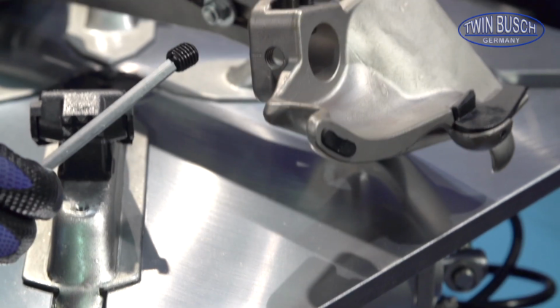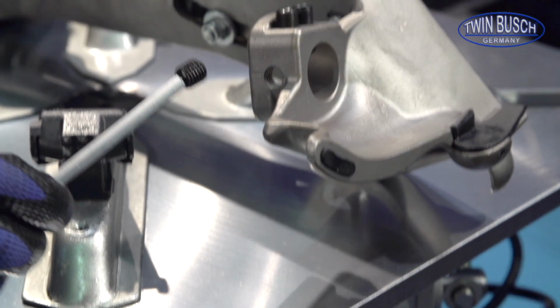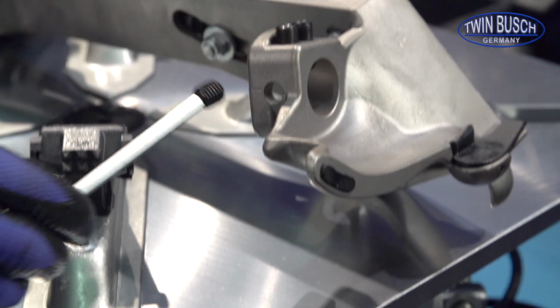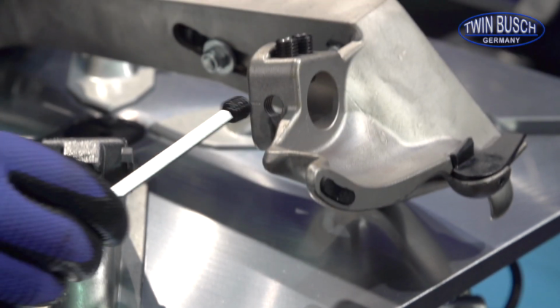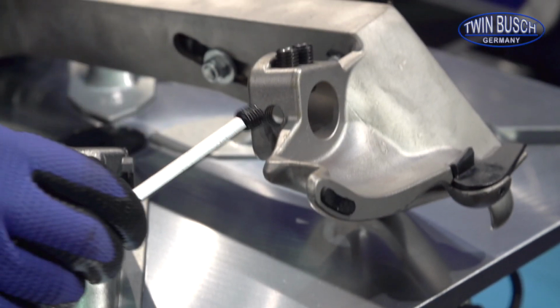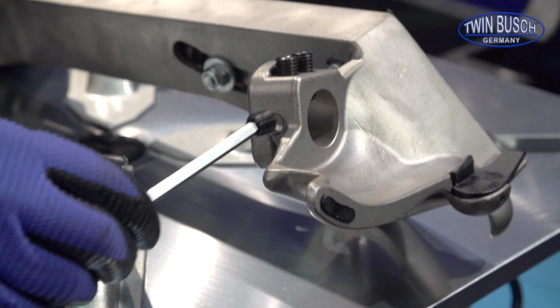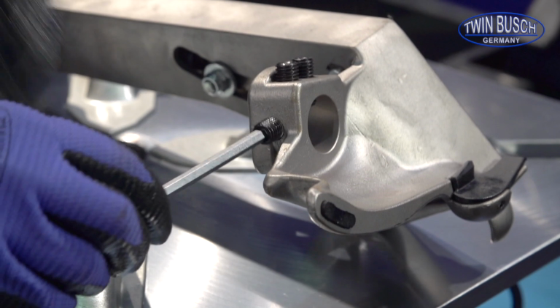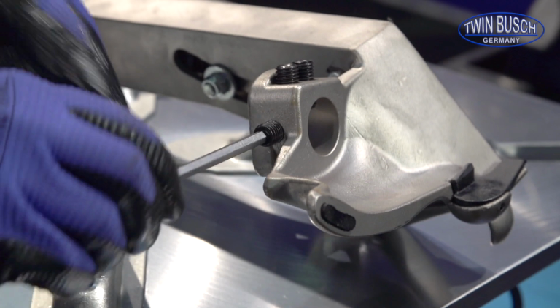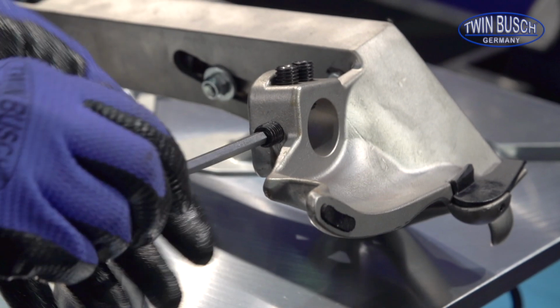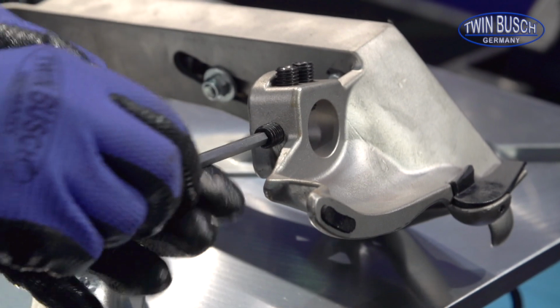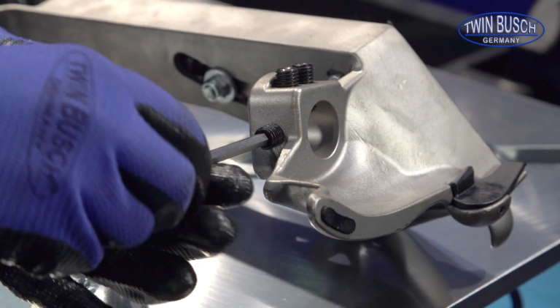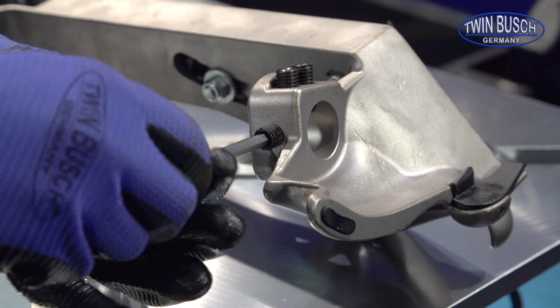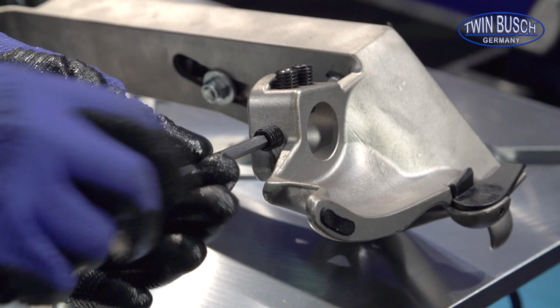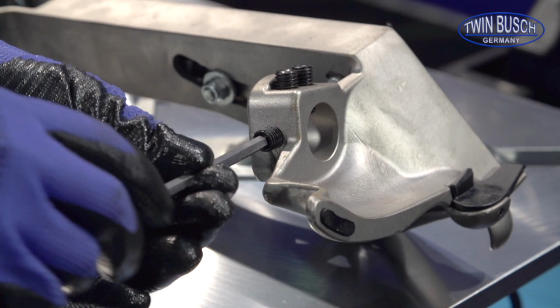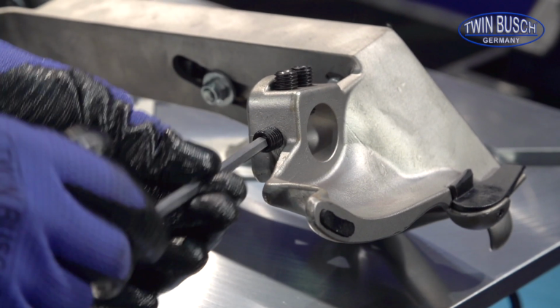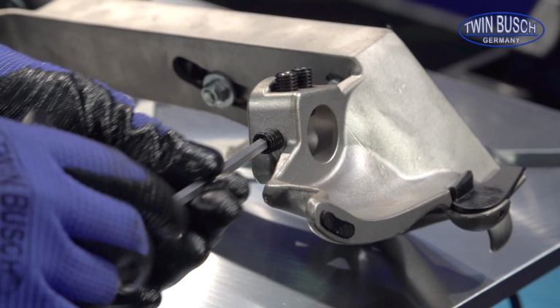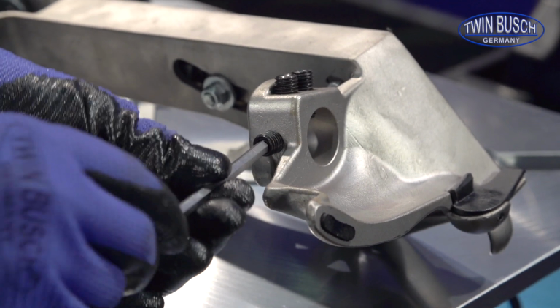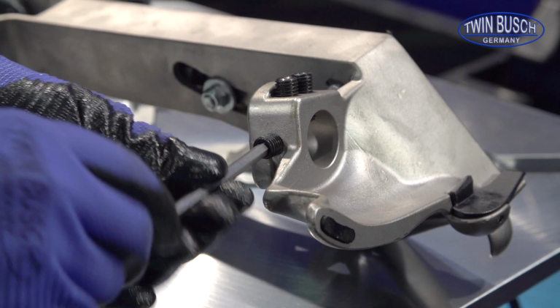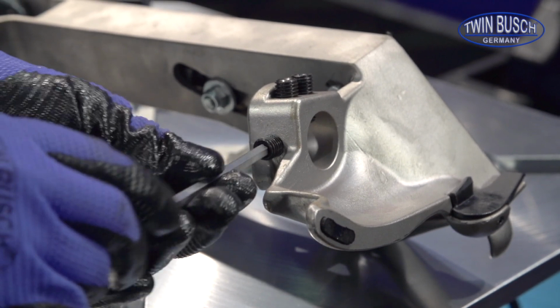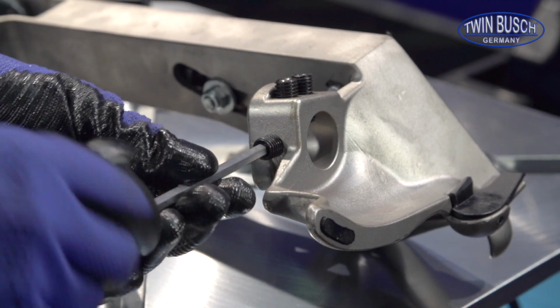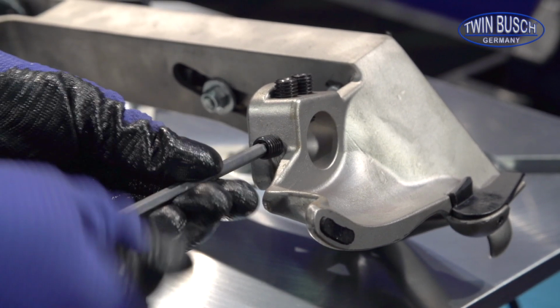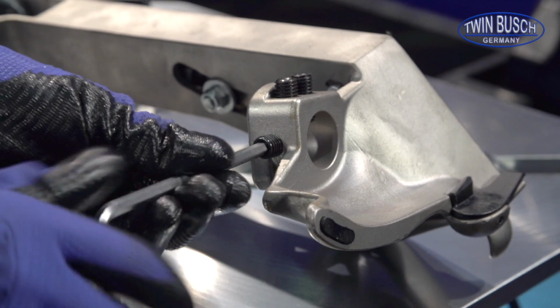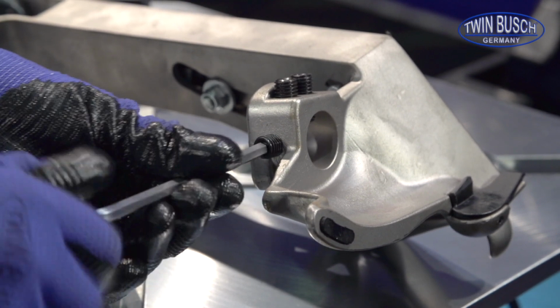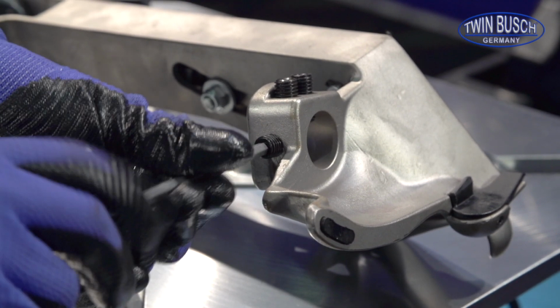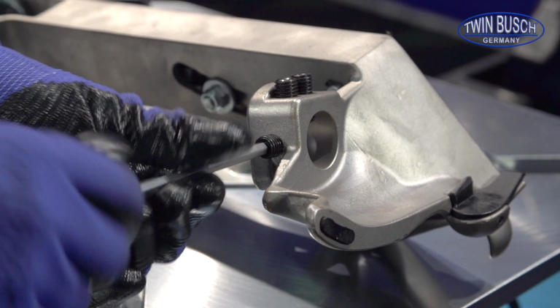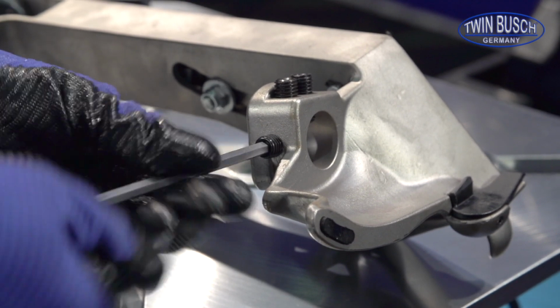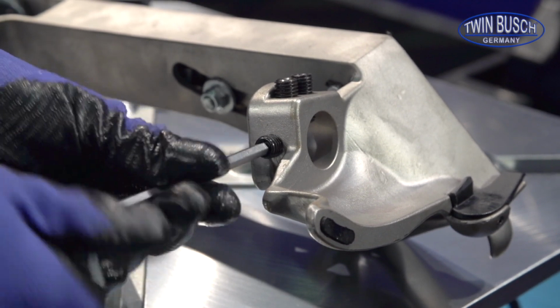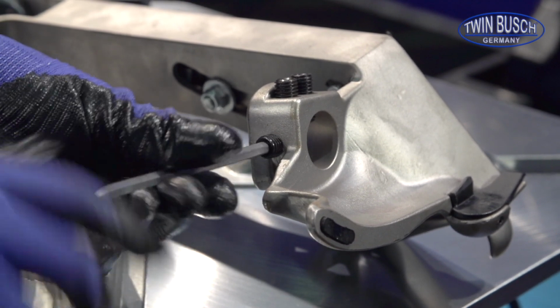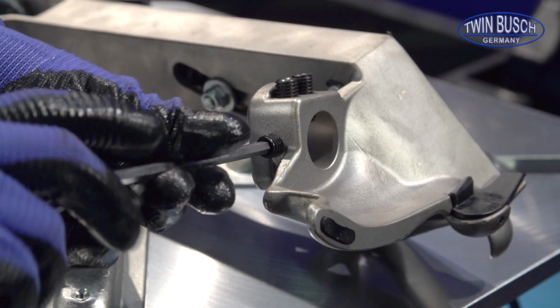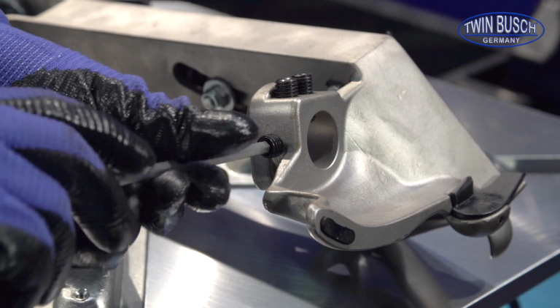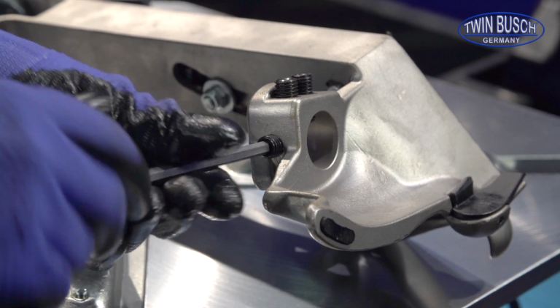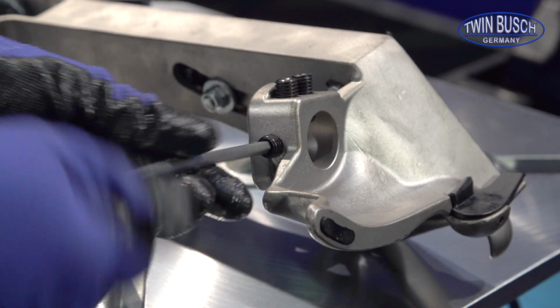Both long headless screws go in the side by side holes, and the short screw on the side.